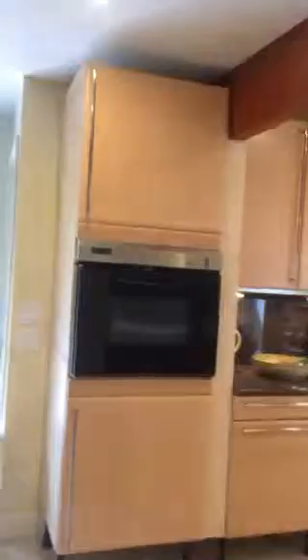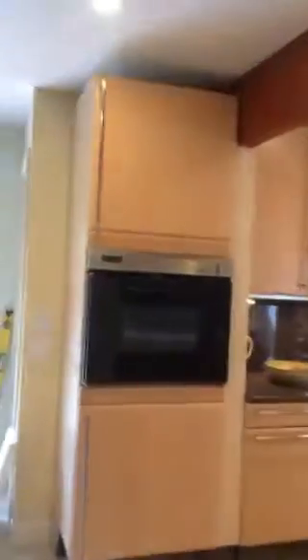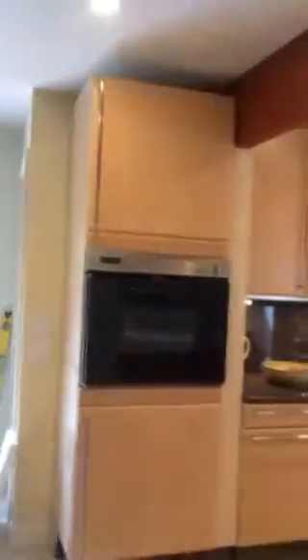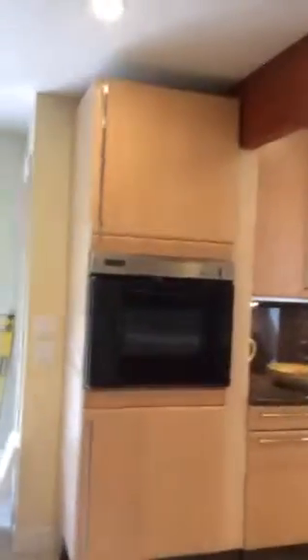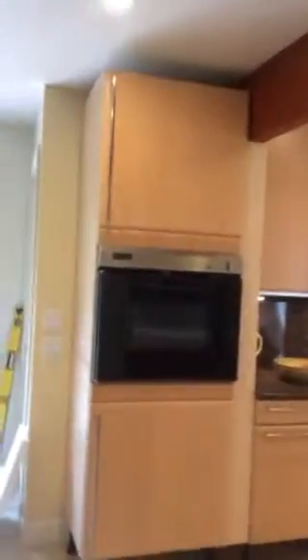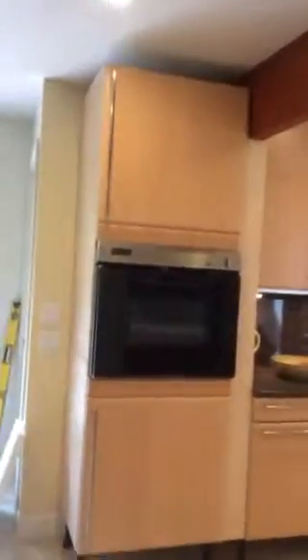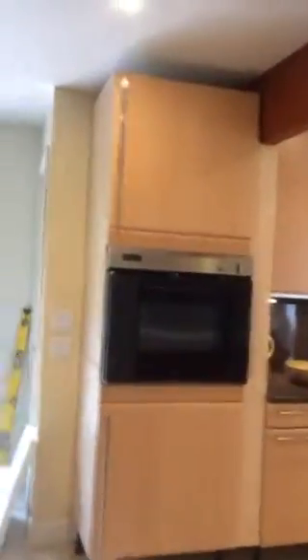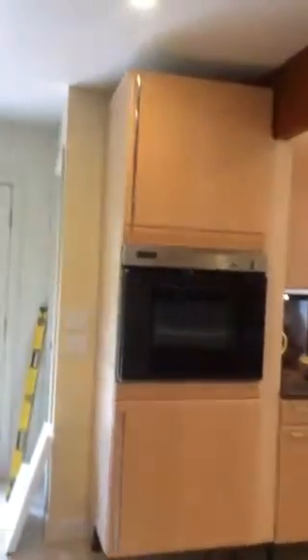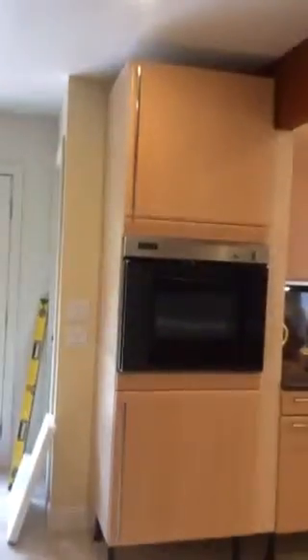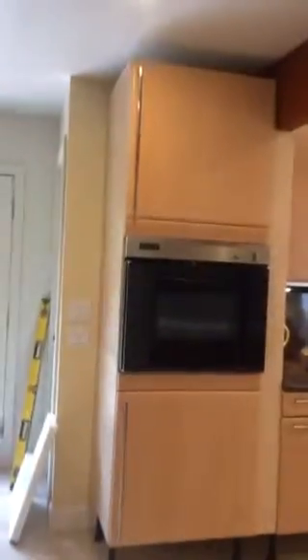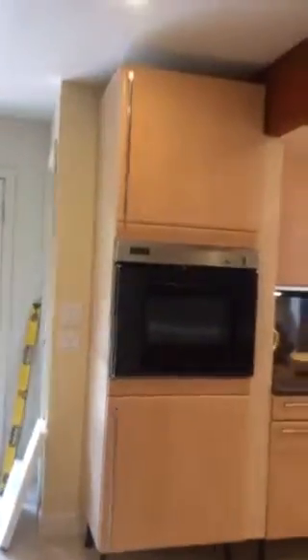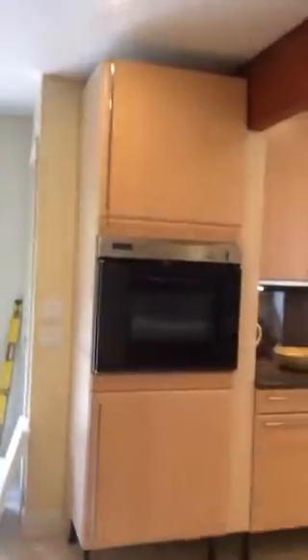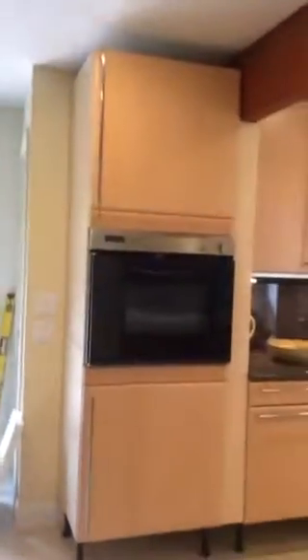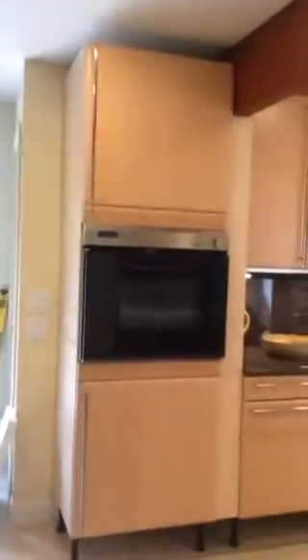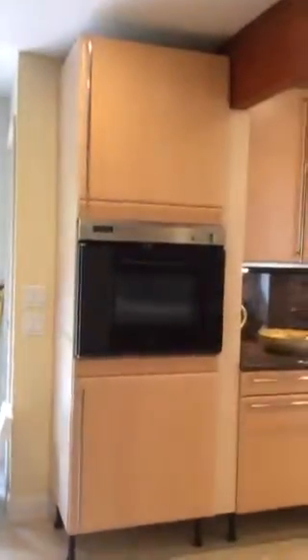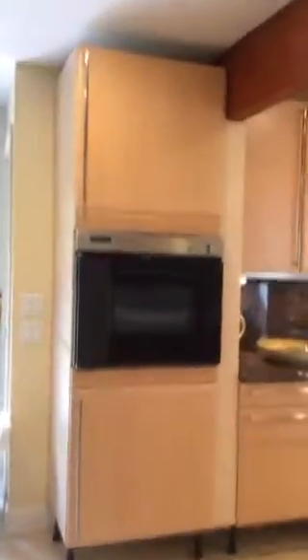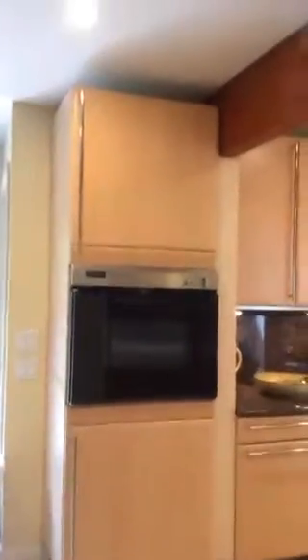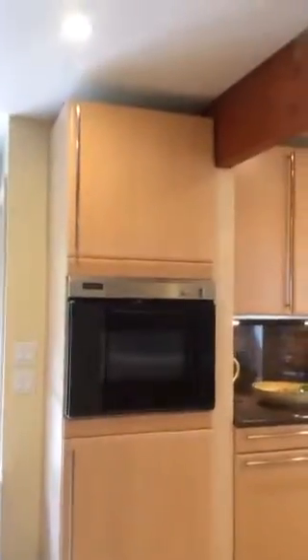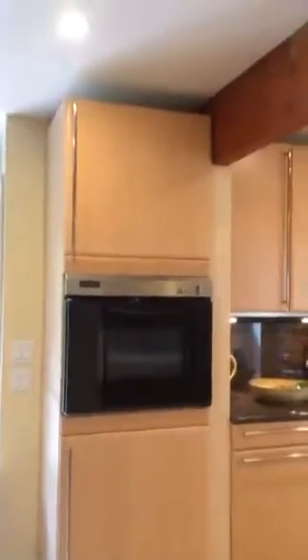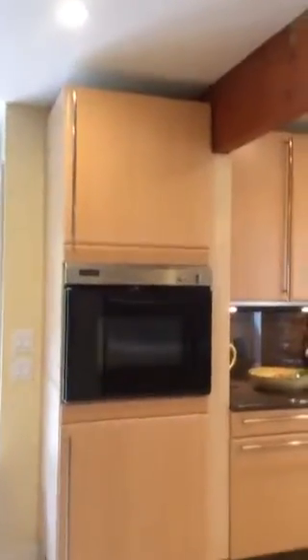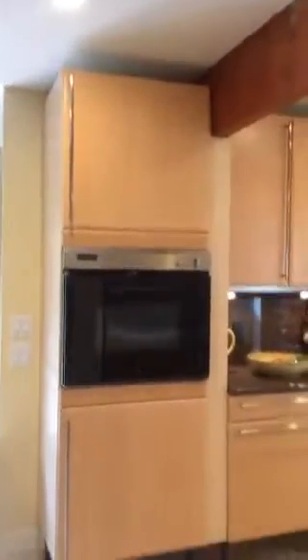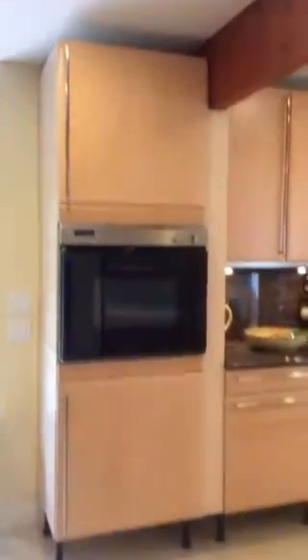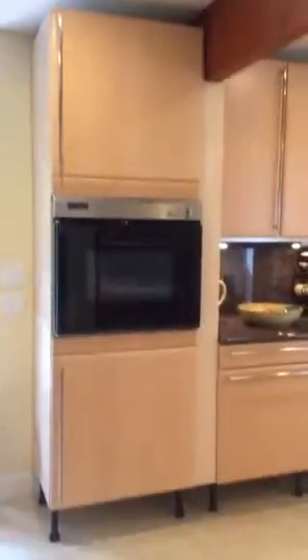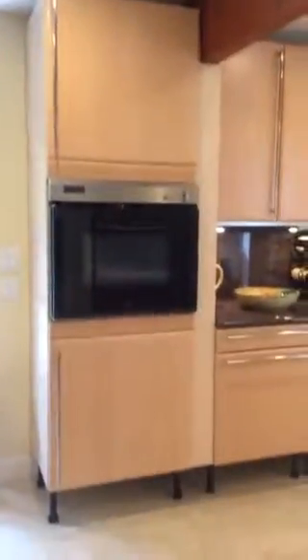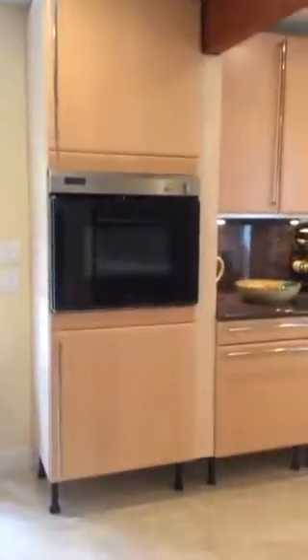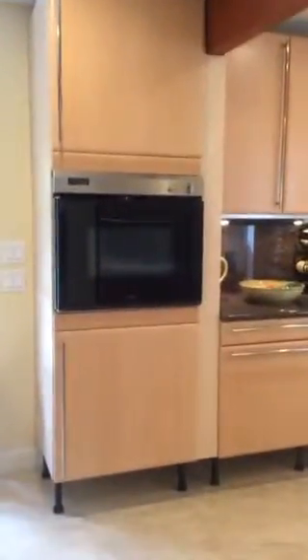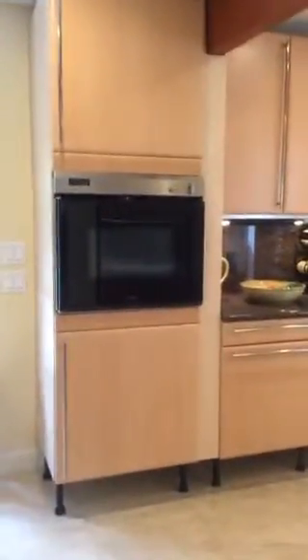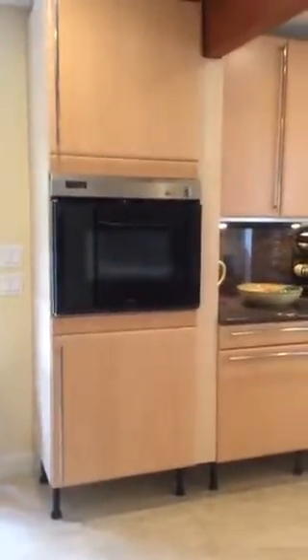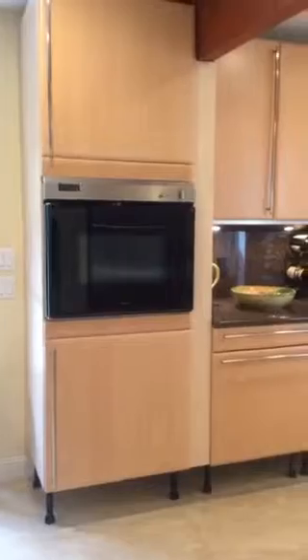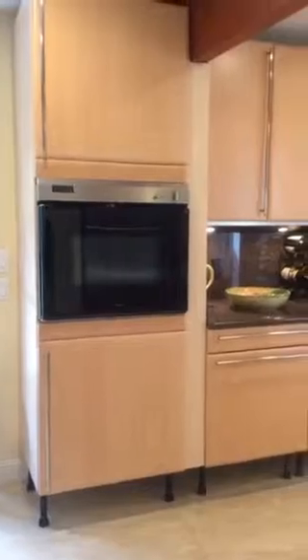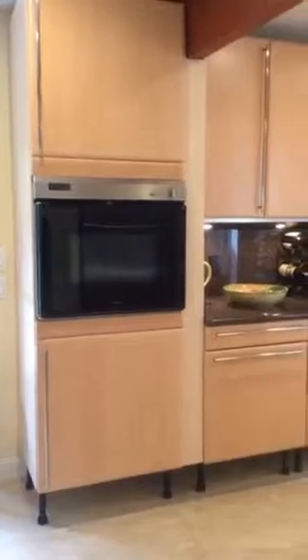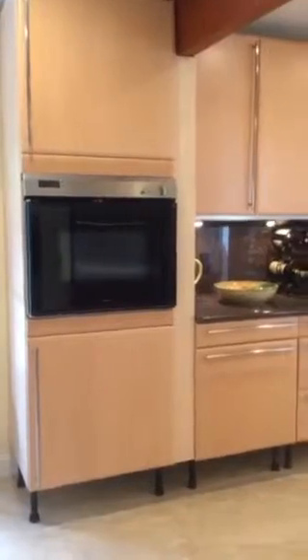Mom, giving you a quick tour of the remodel so far. Still a work in progress.